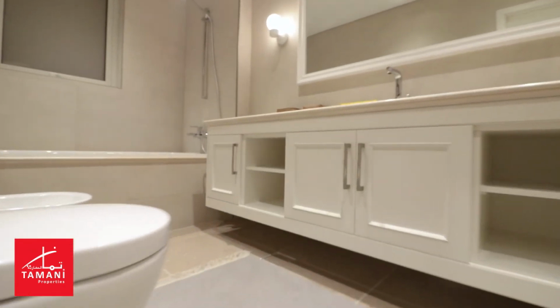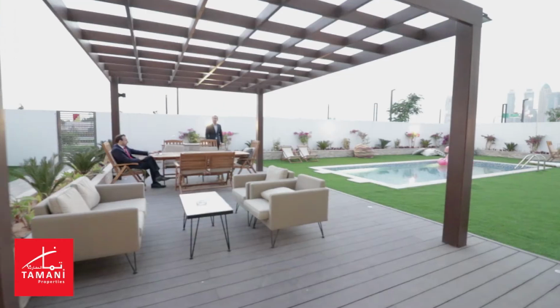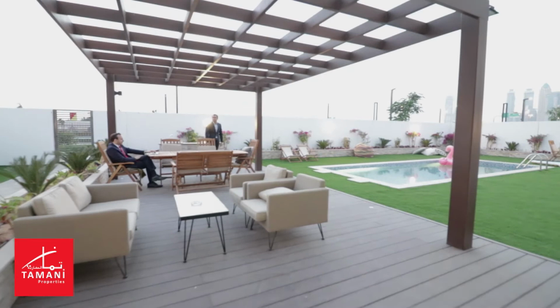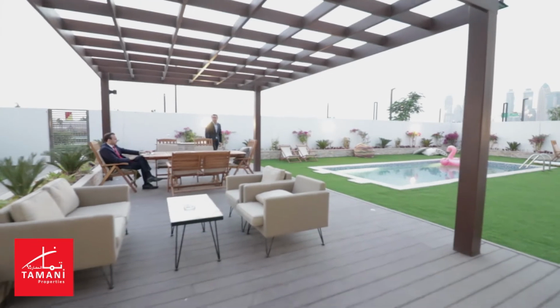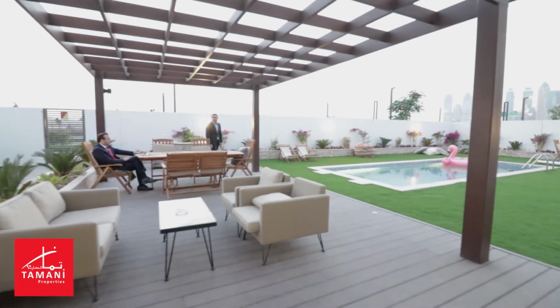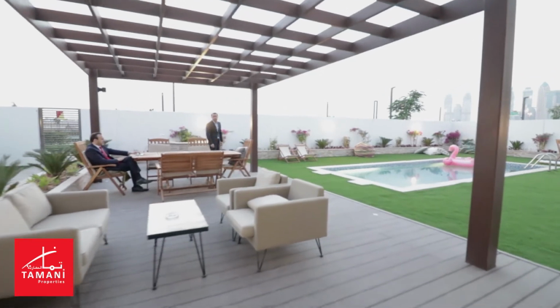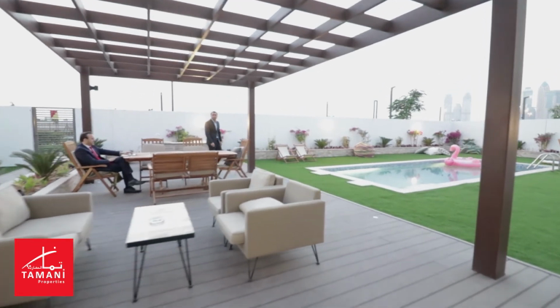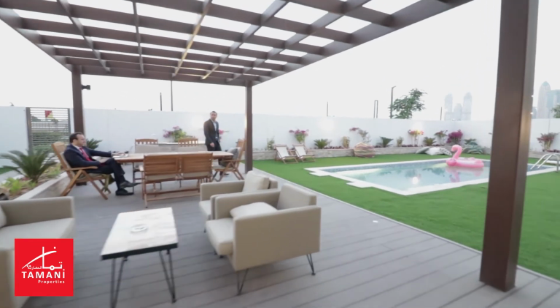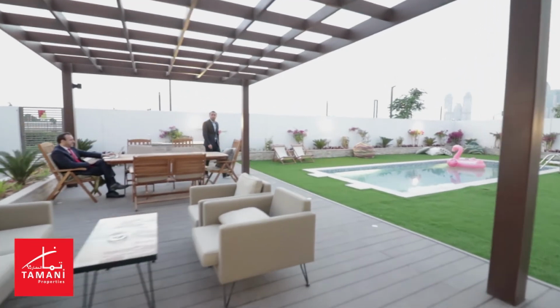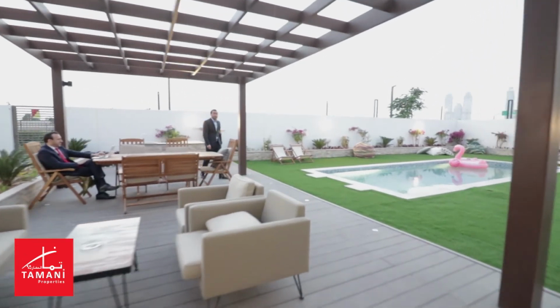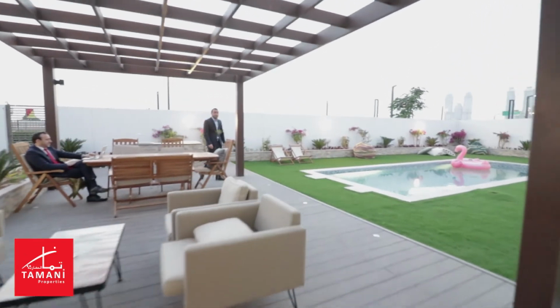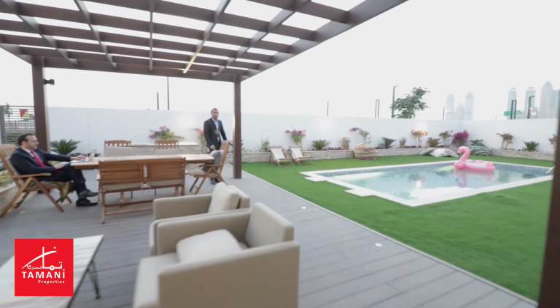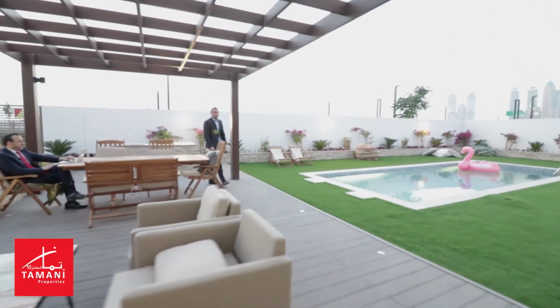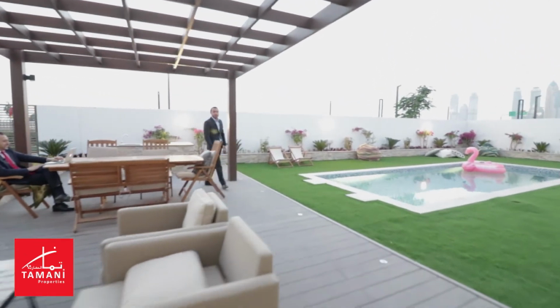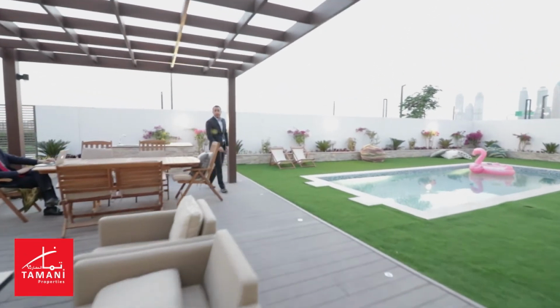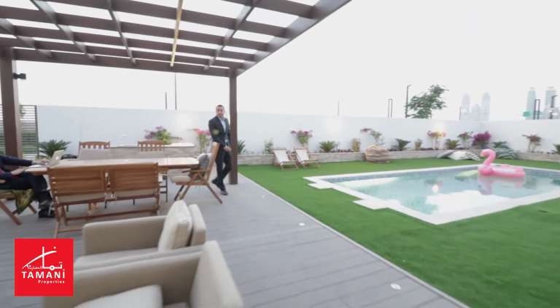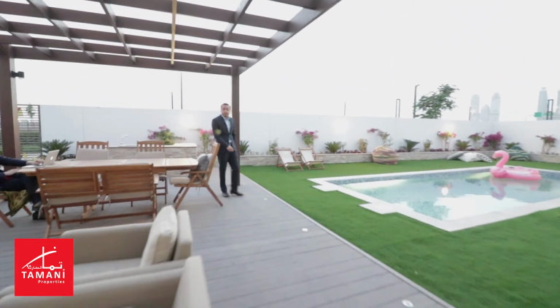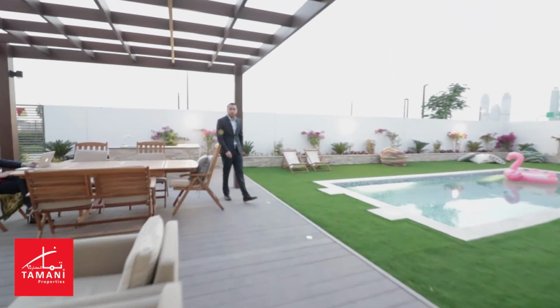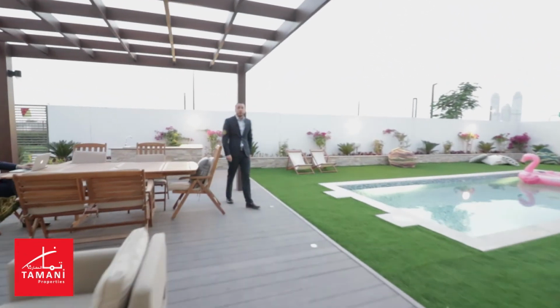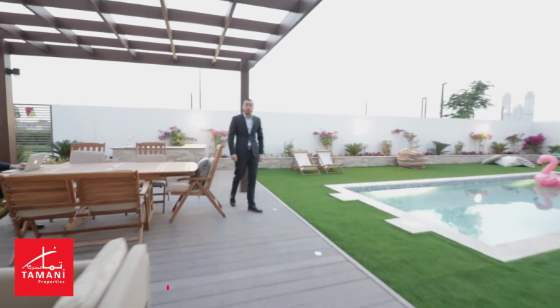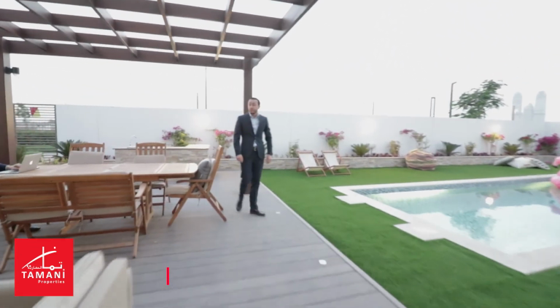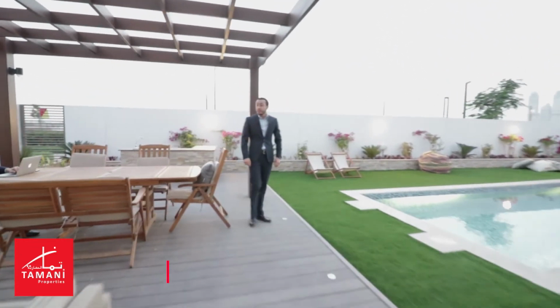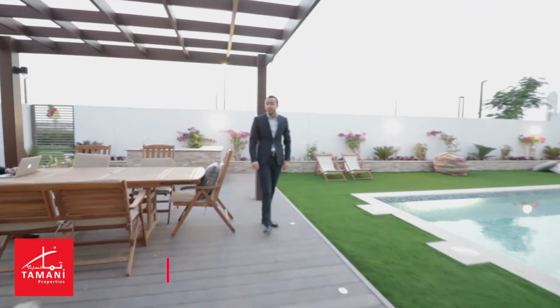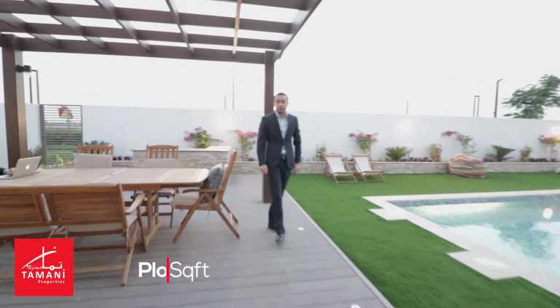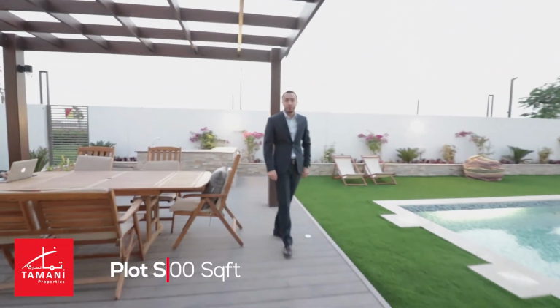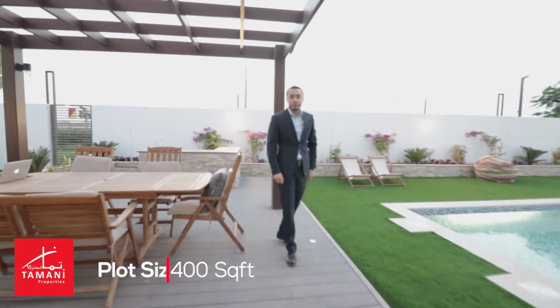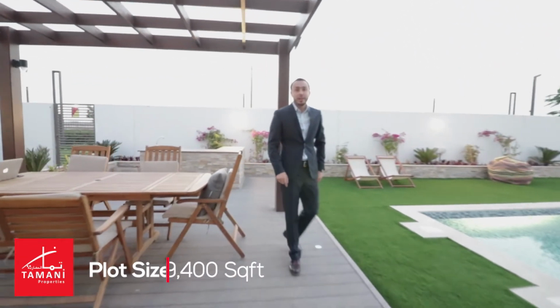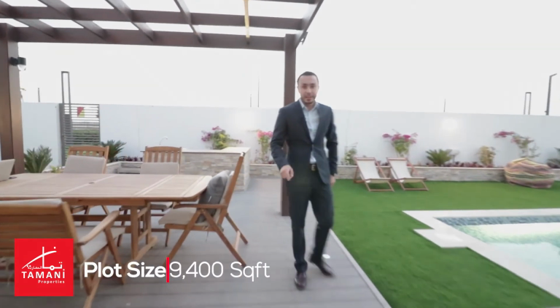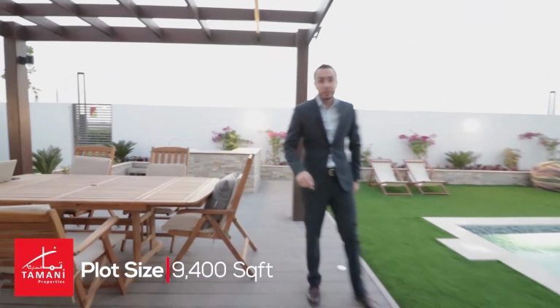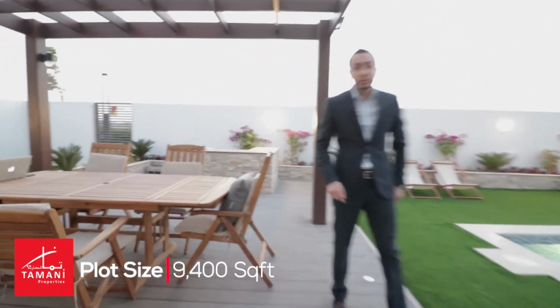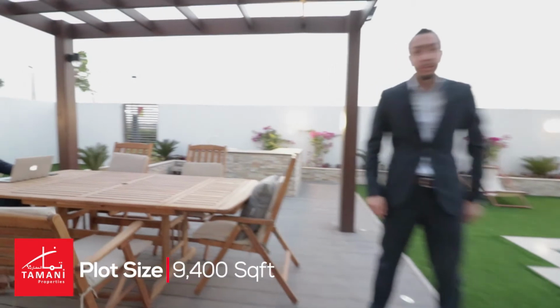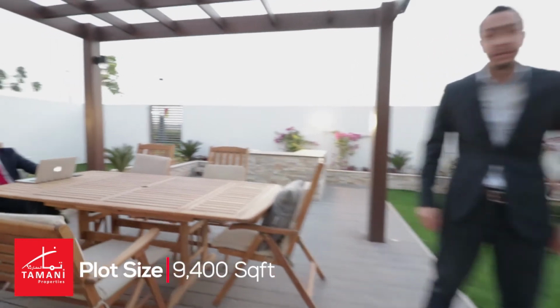Enjoy the garden, which includes a barbecue area and gazebo, with a 12-meter swimming pool ready for you to jump in.